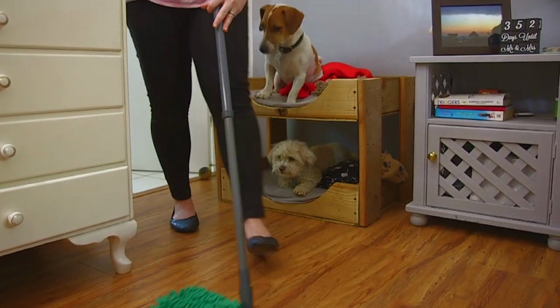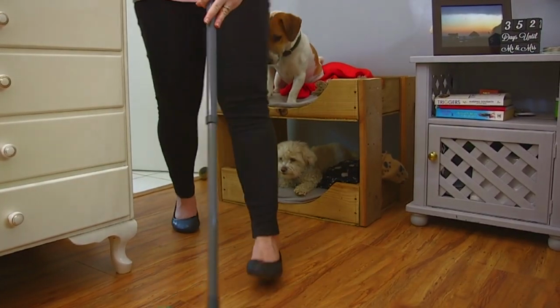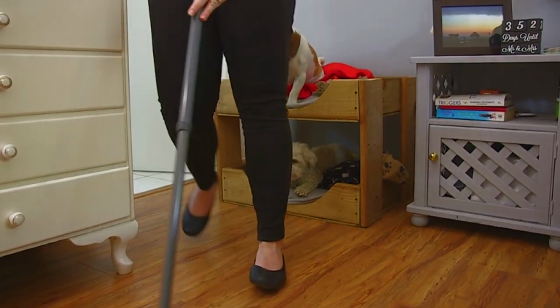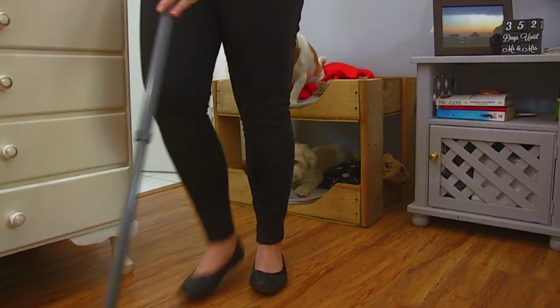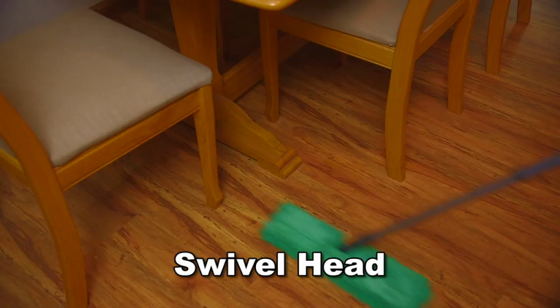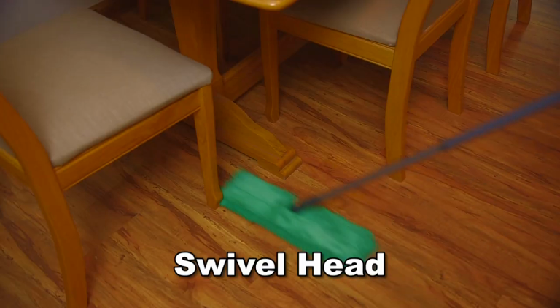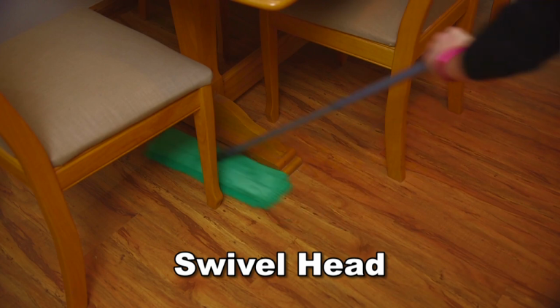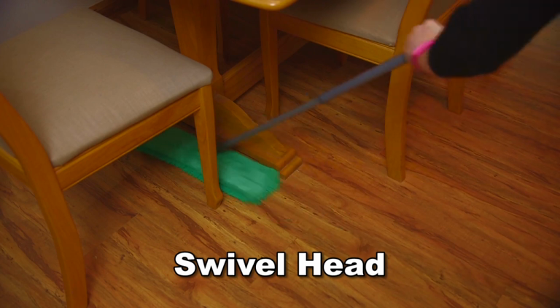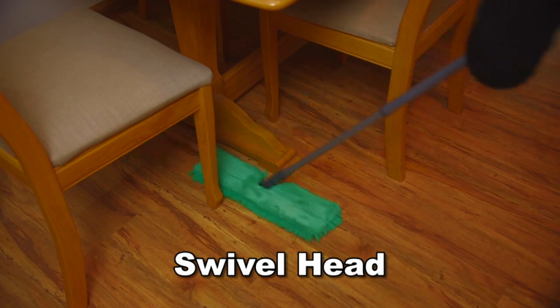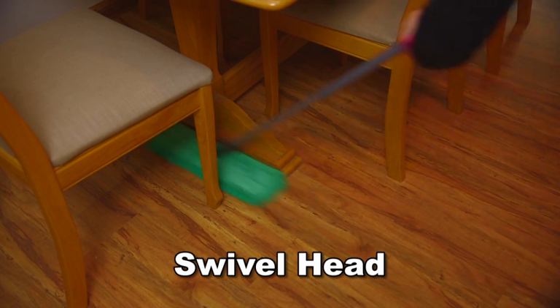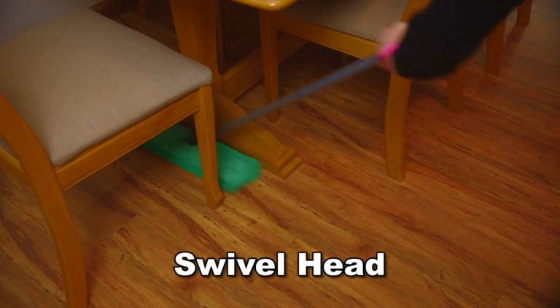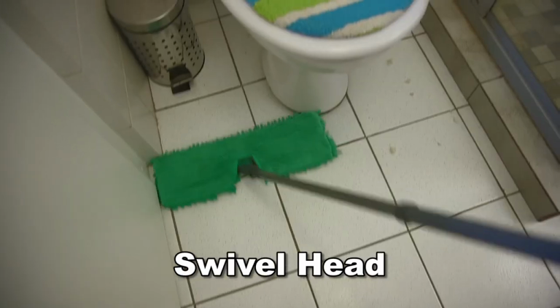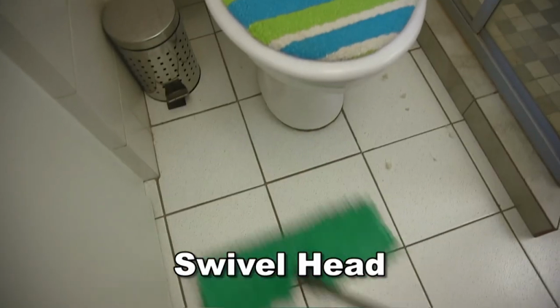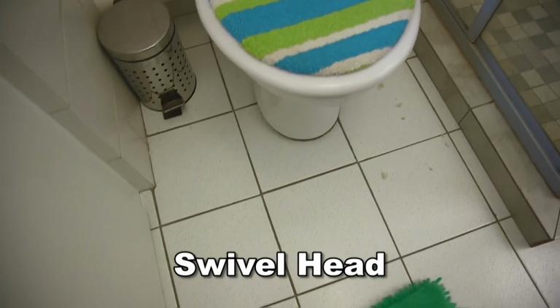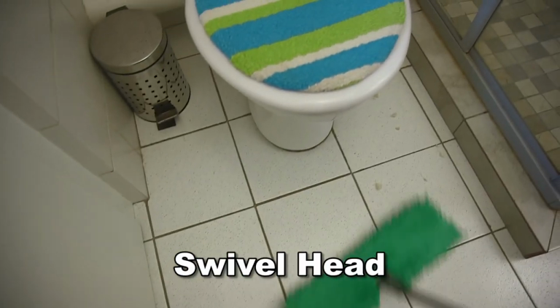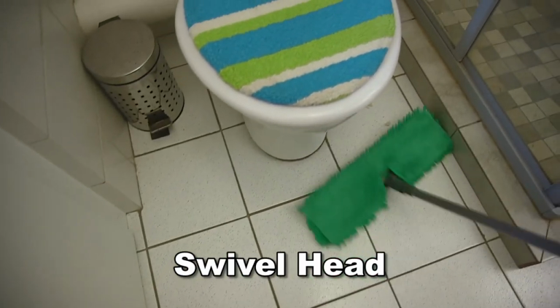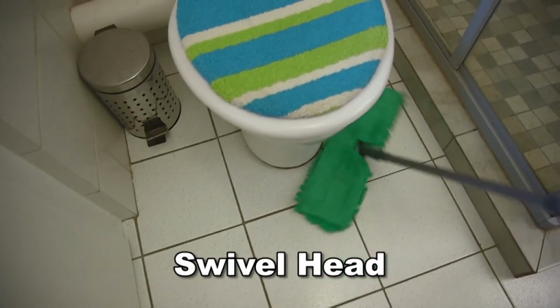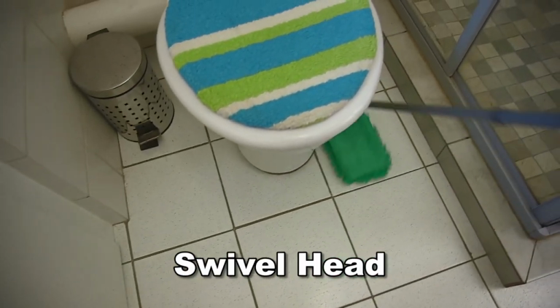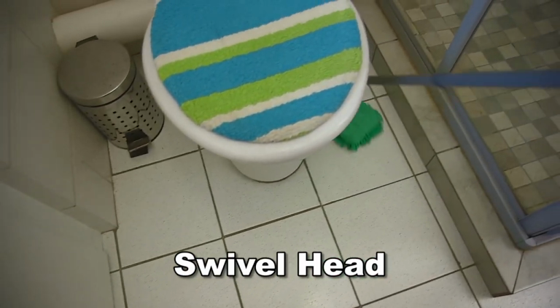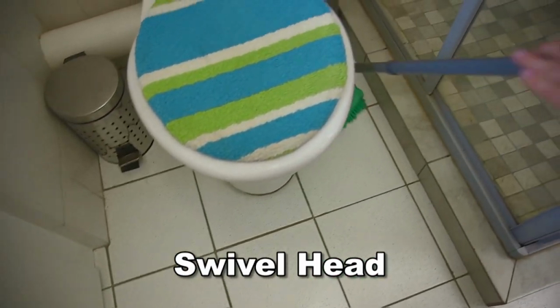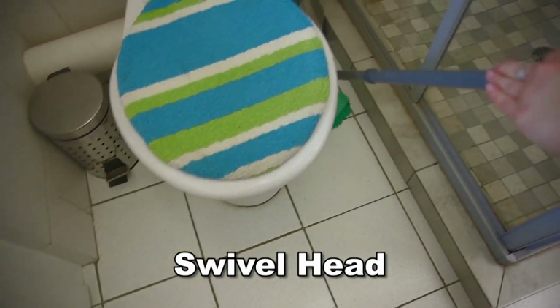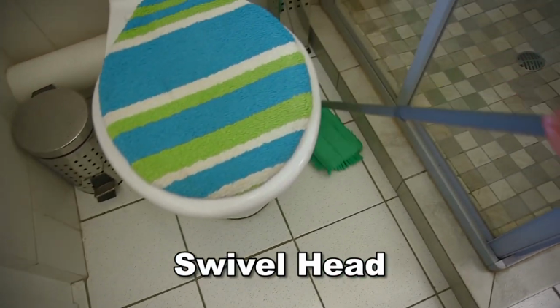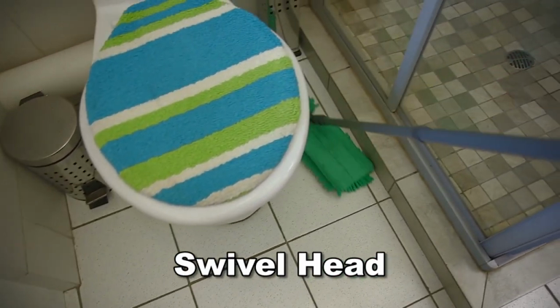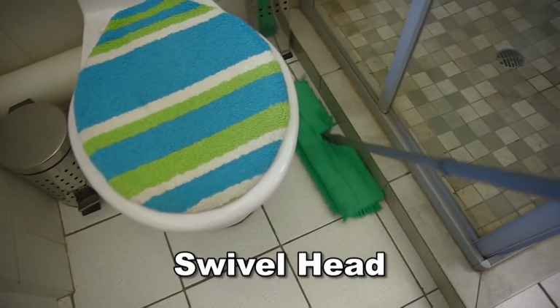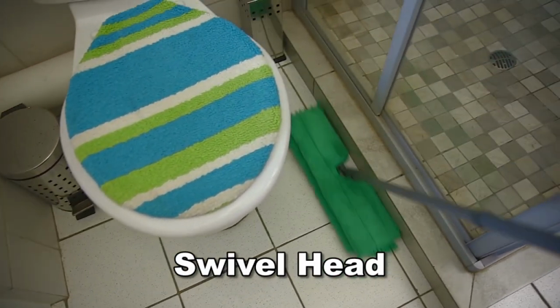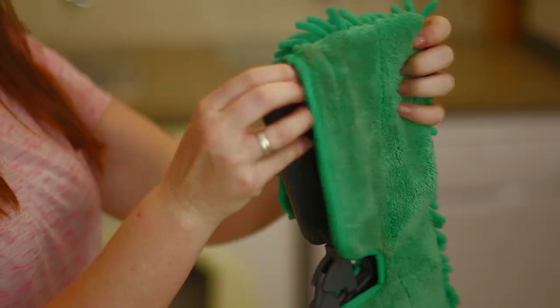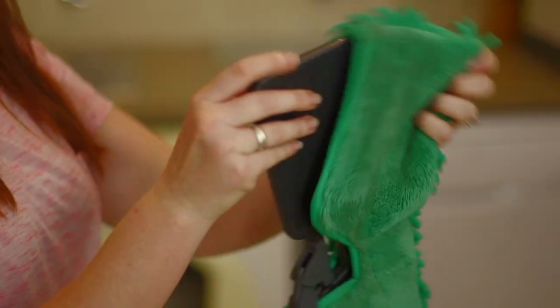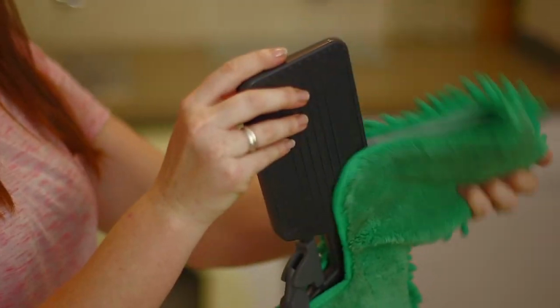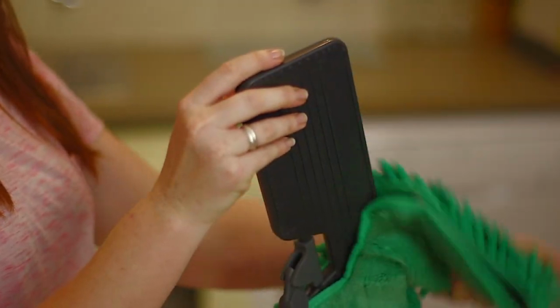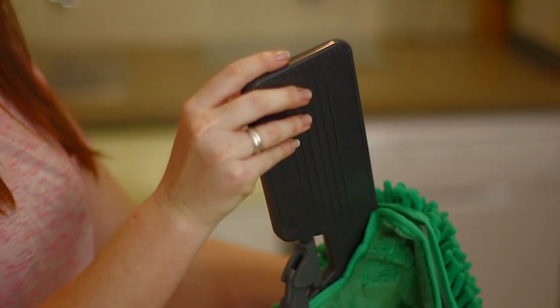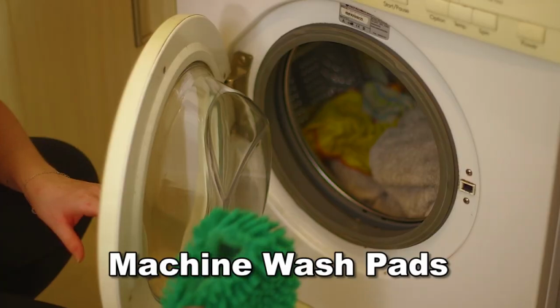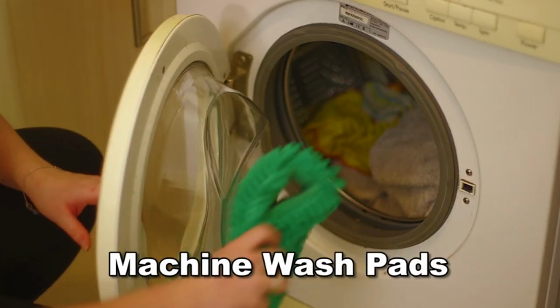With its swiveling head, it goes anywhere and cleans everywhere. And when you're done, simply remove and machine wash the pad.